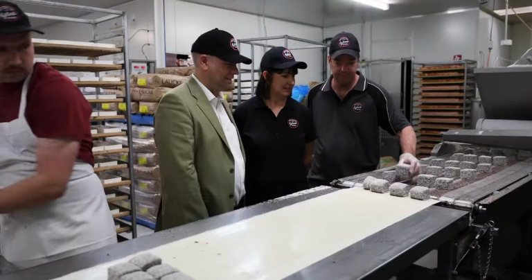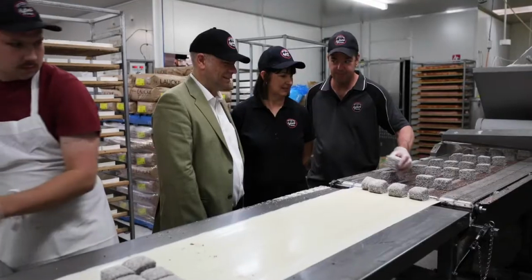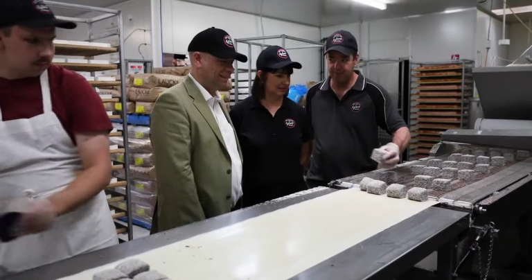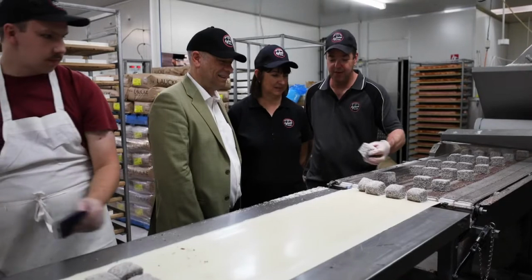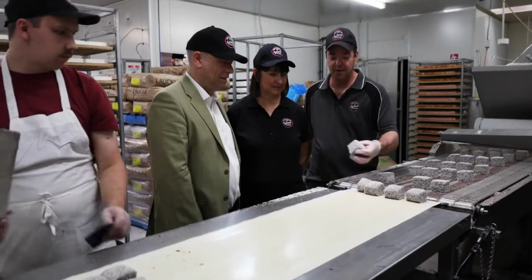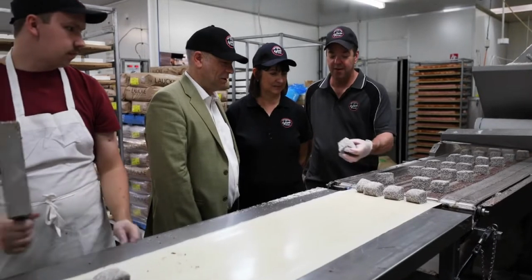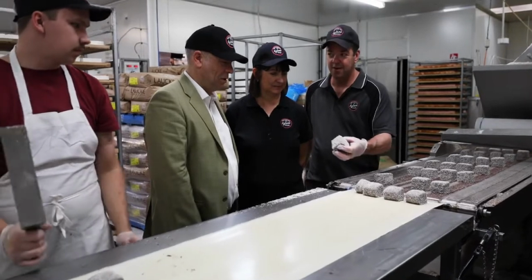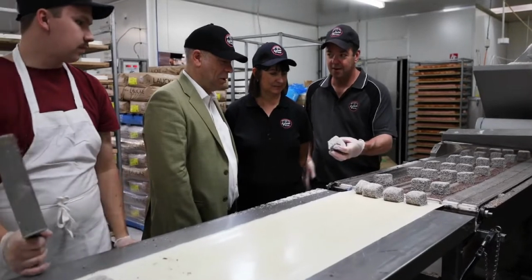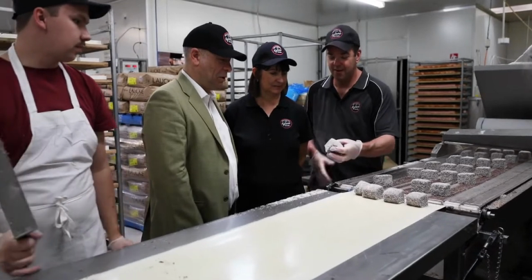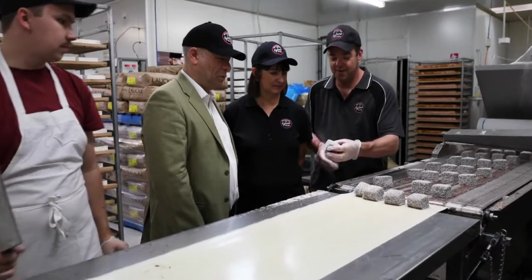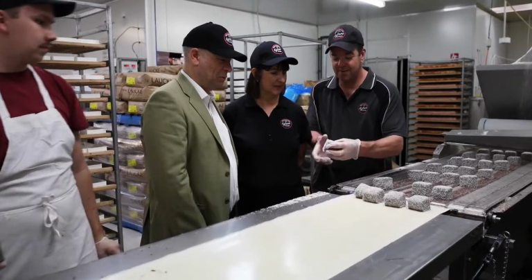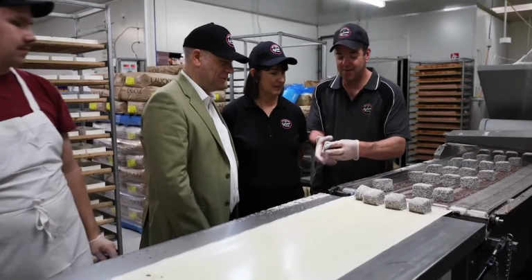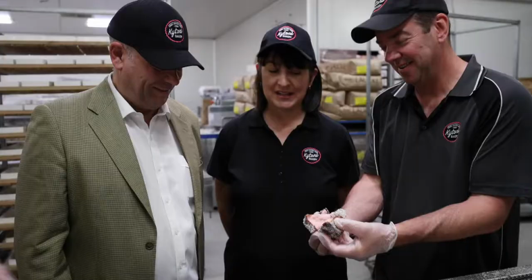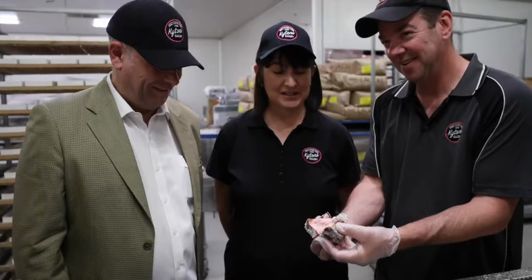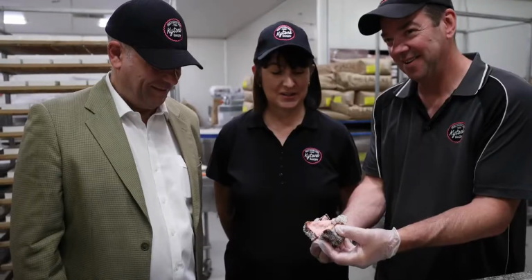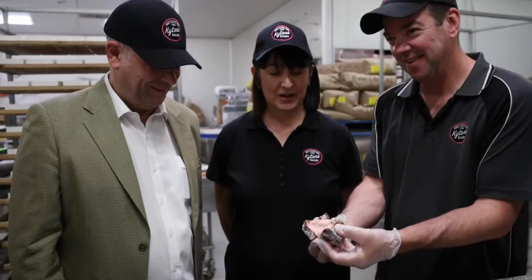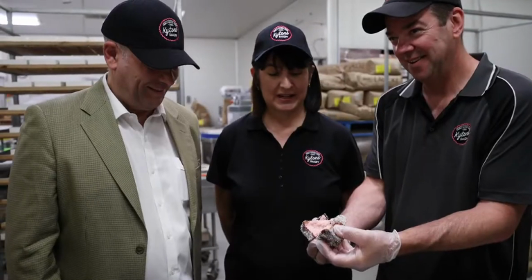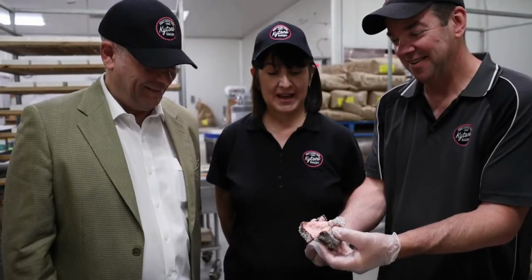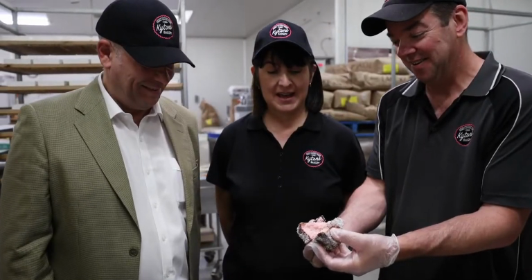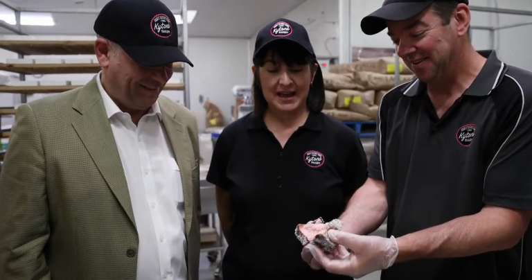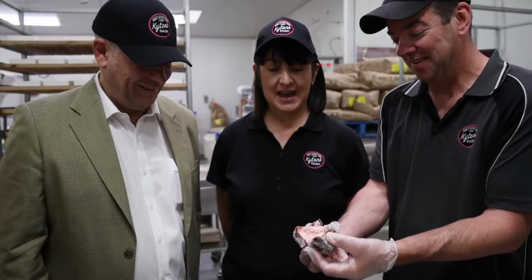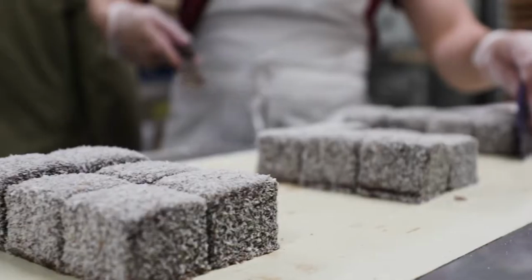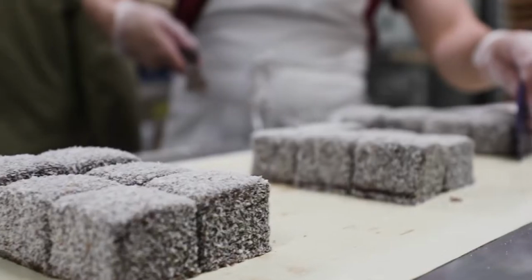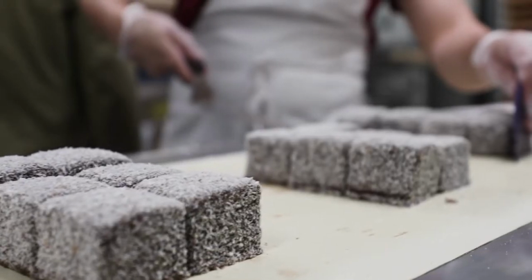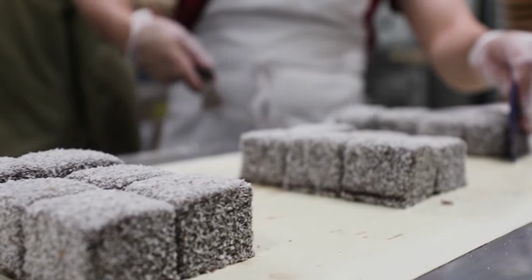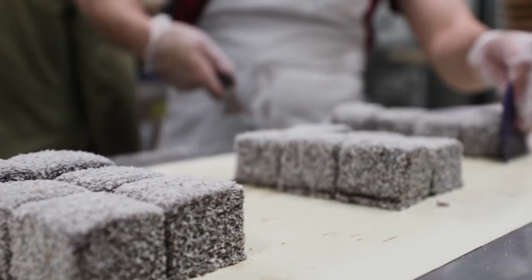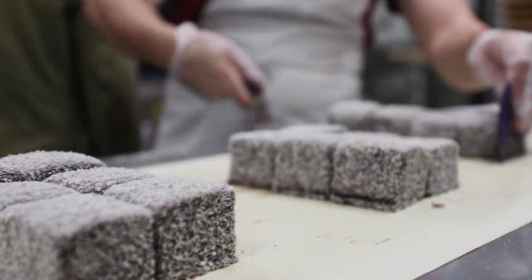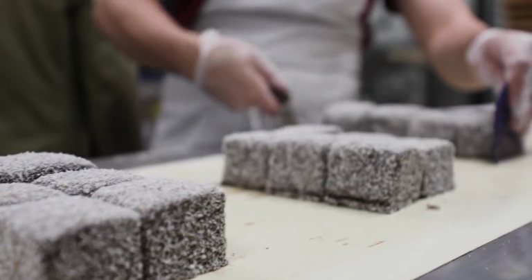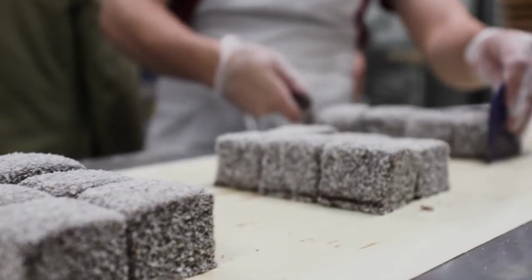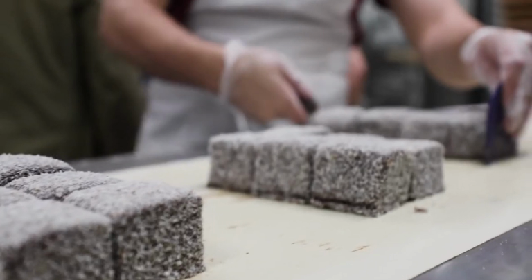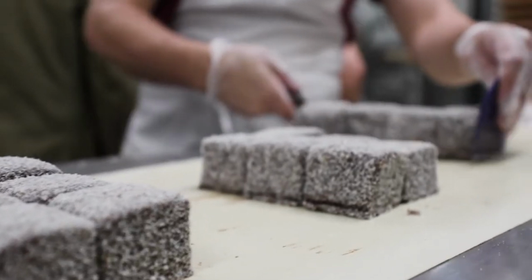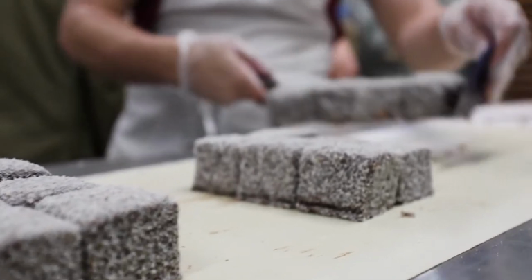We also send our Lamingtons out to fundraisers for community groups and schools and things too. I know you do a lot of fundraisers. We've been doing that since the mid-1980s.